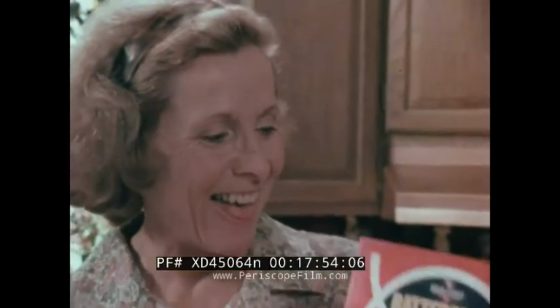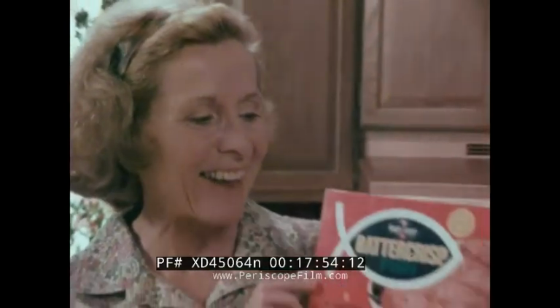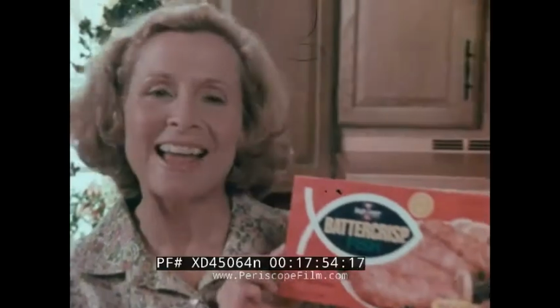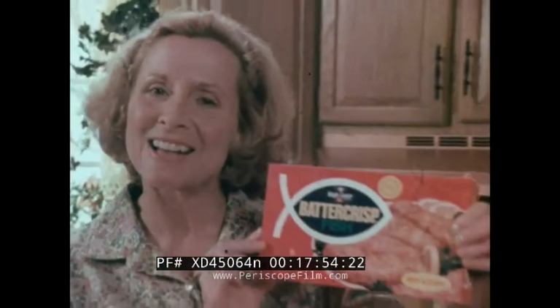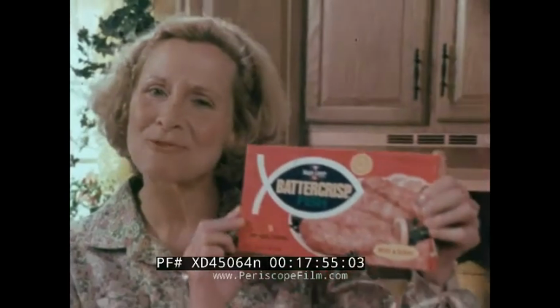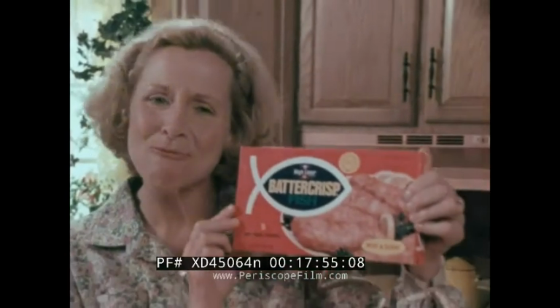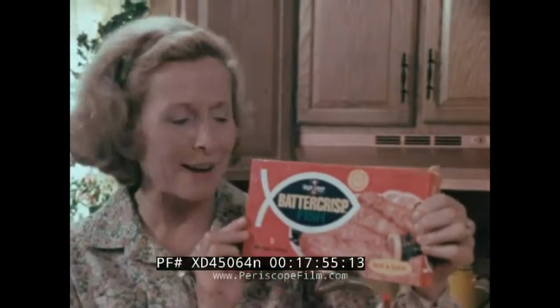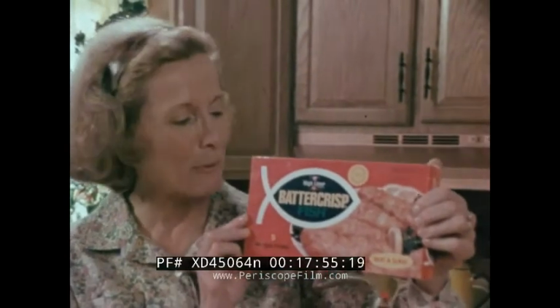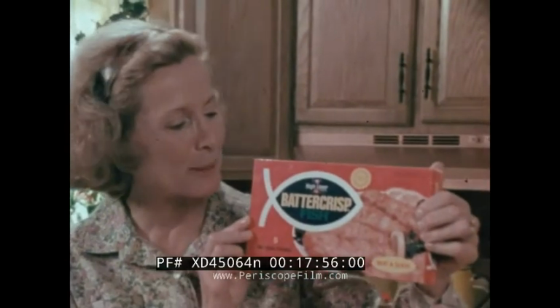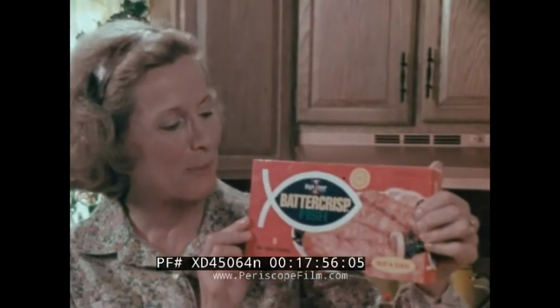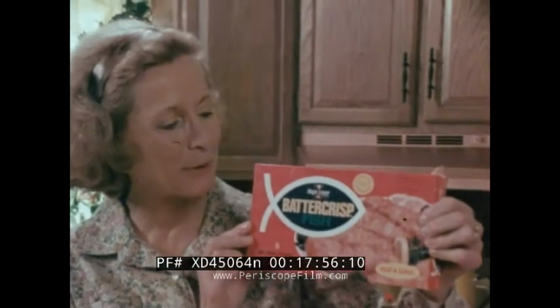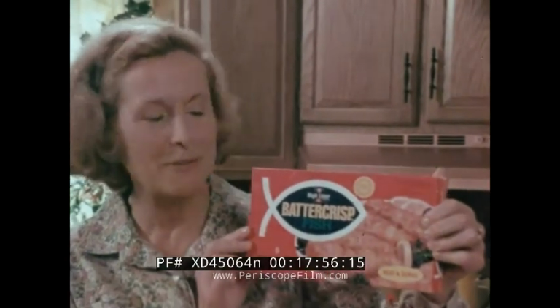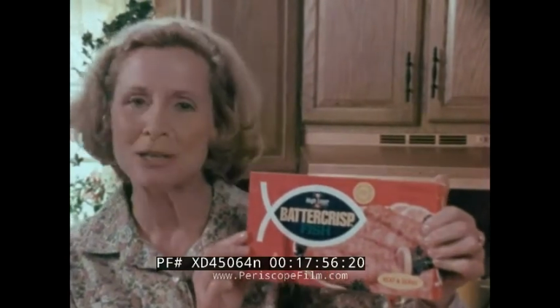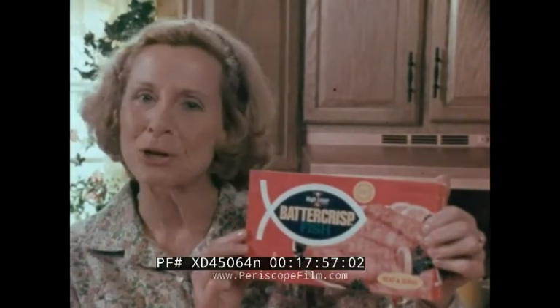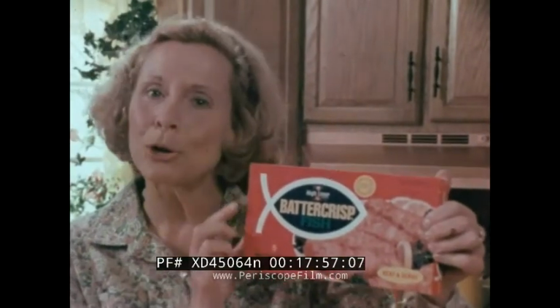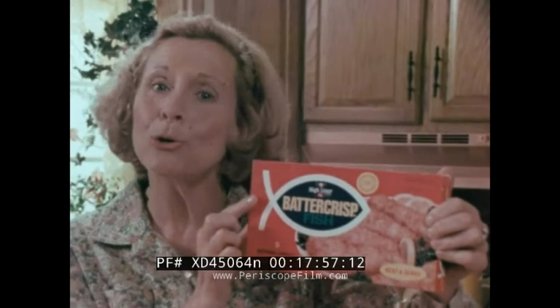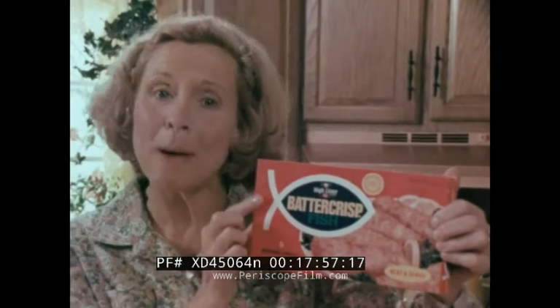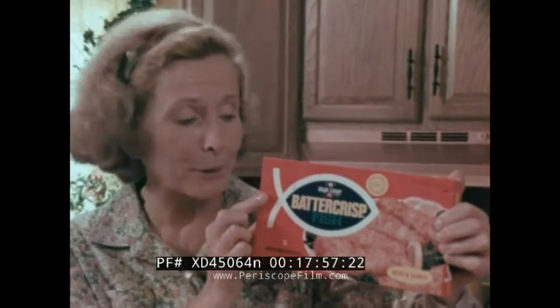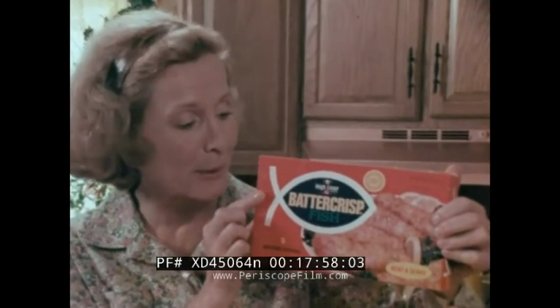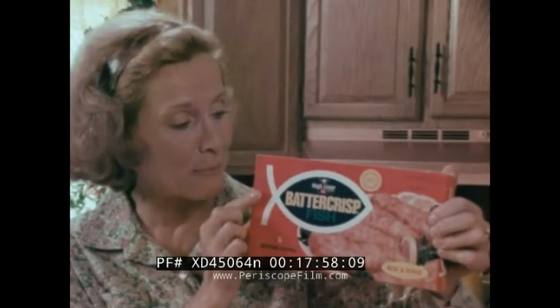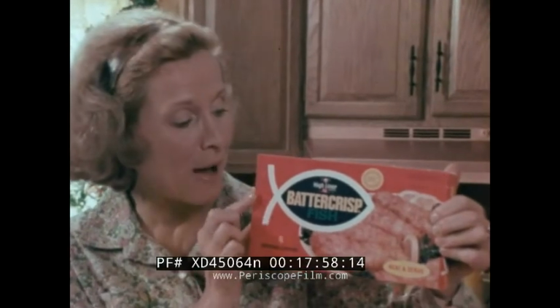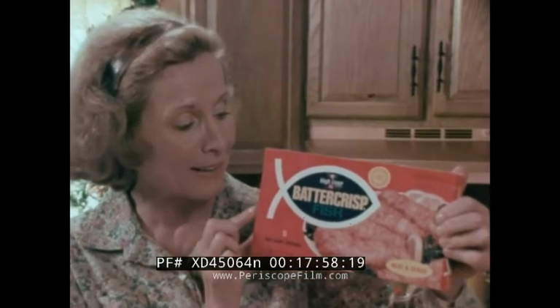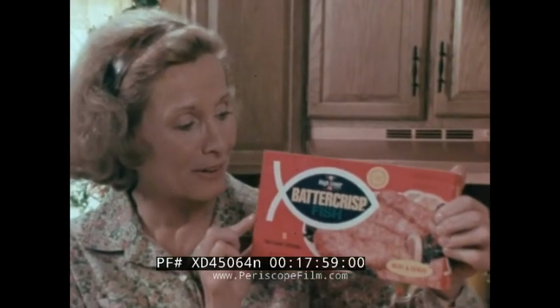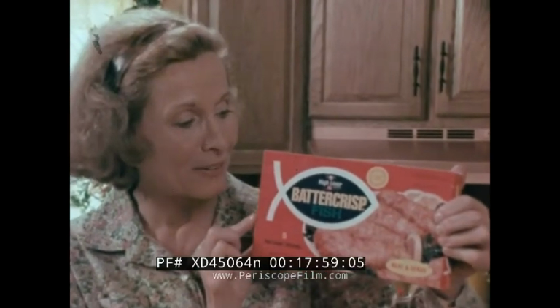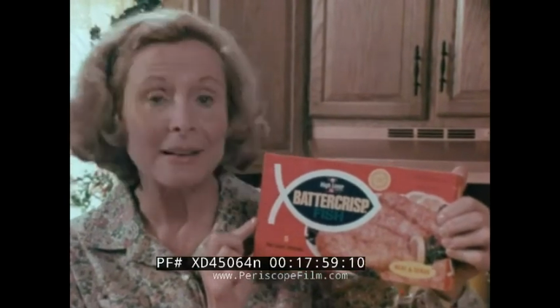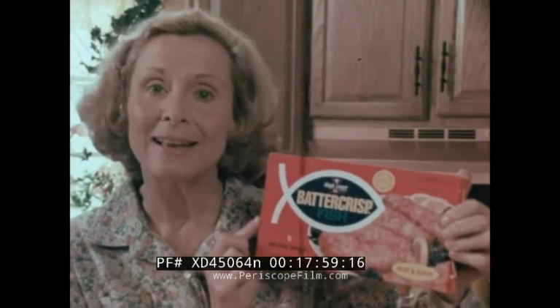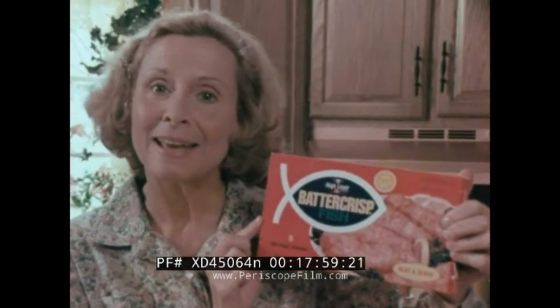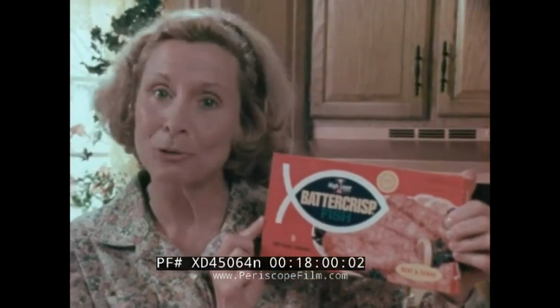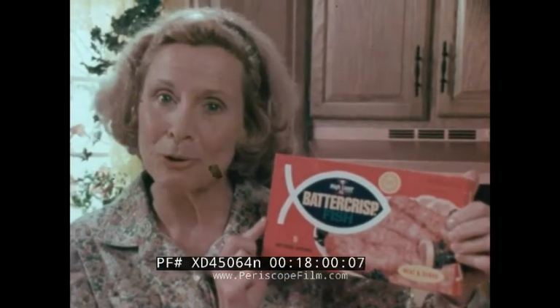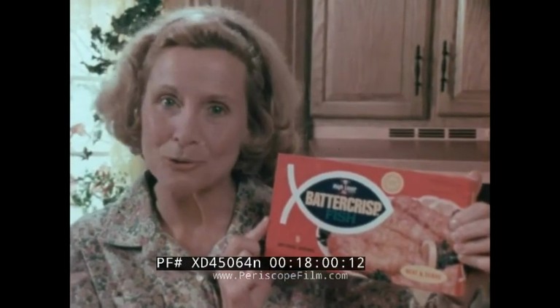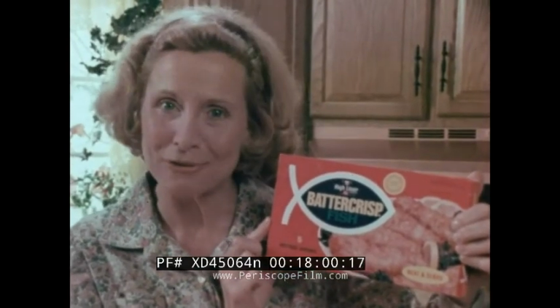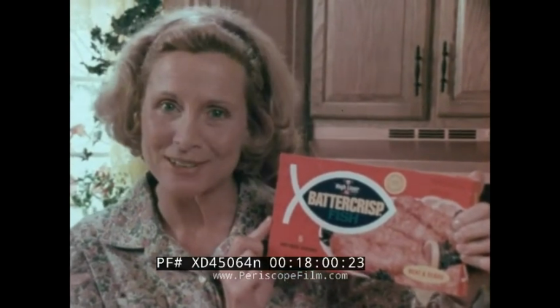At last, really crisp battered fish. New batter crisp from Highliner, in your grocer's freezer.